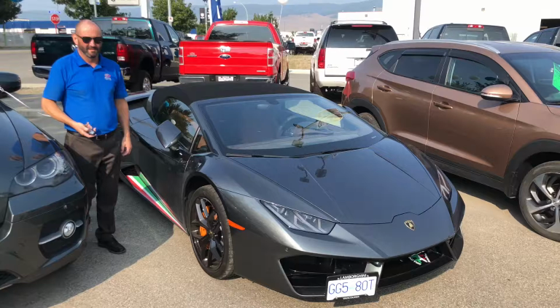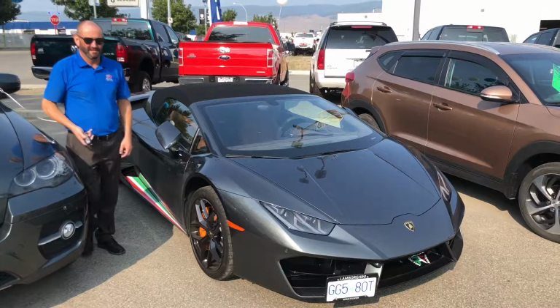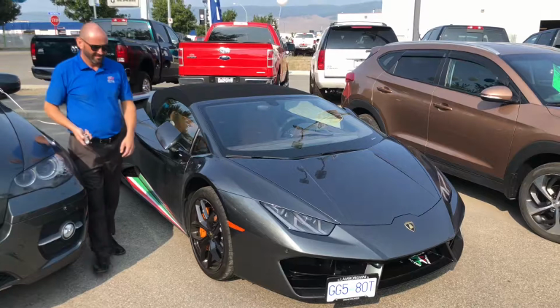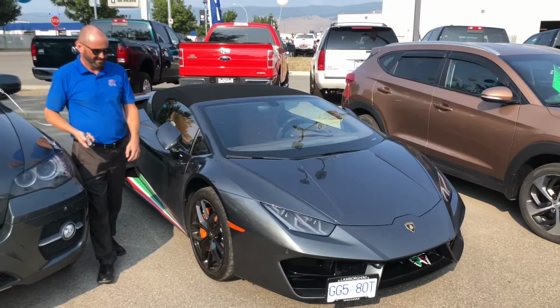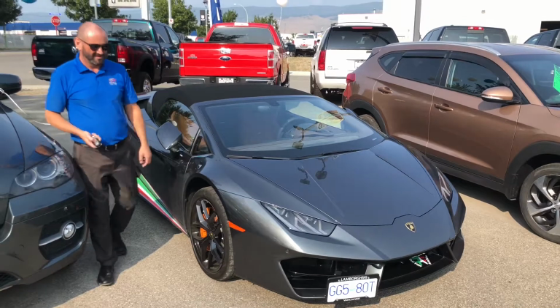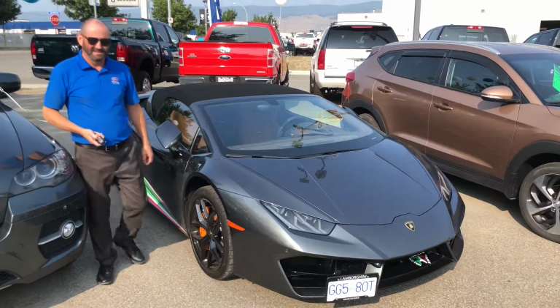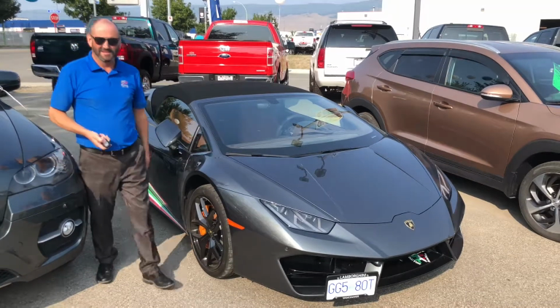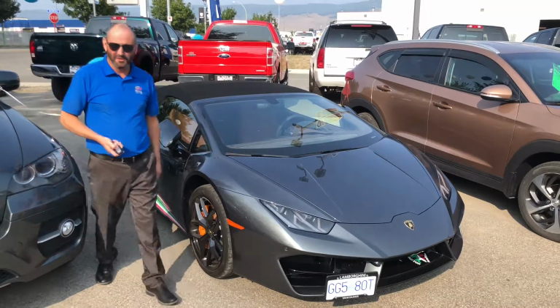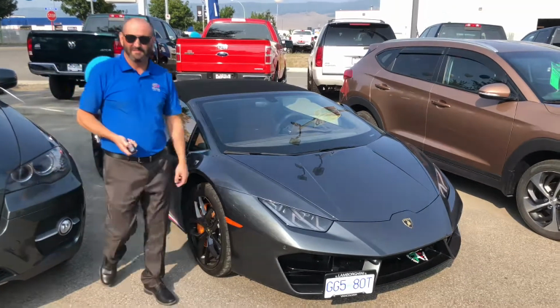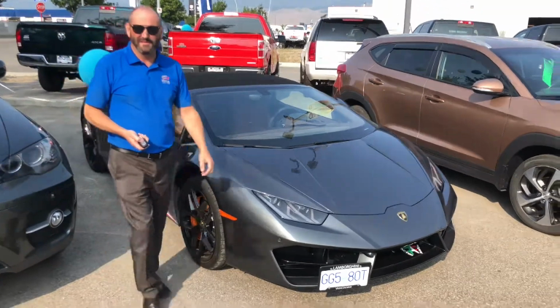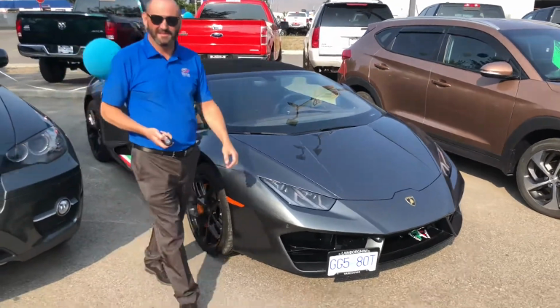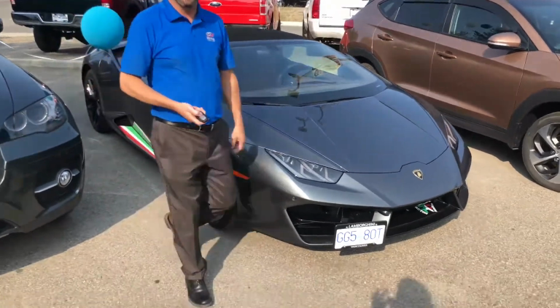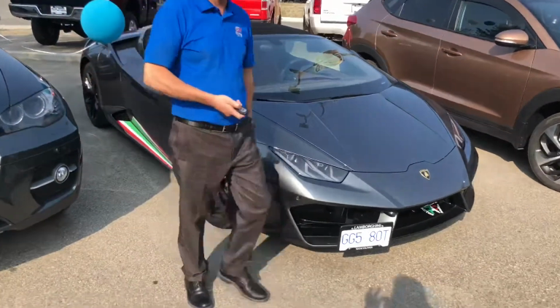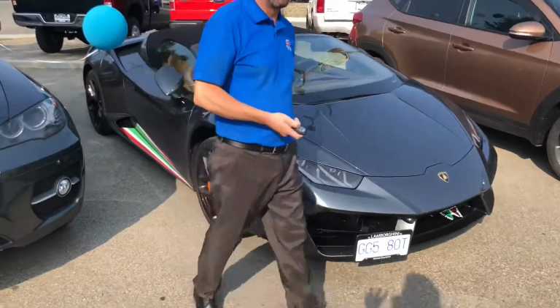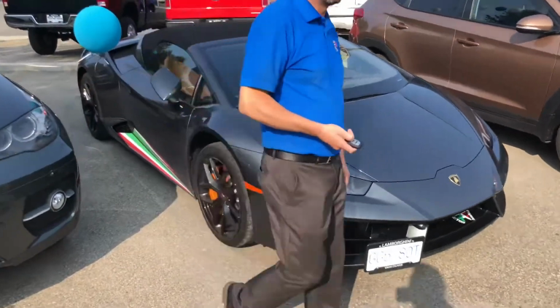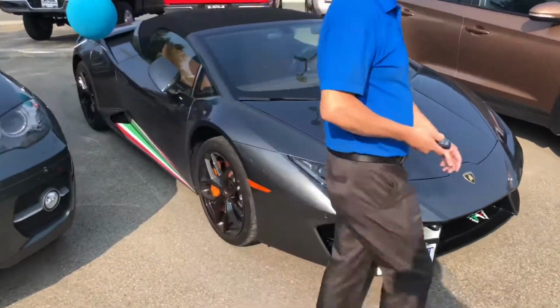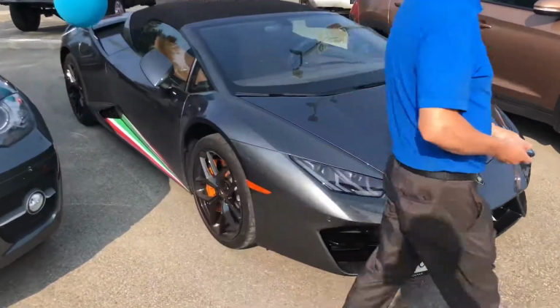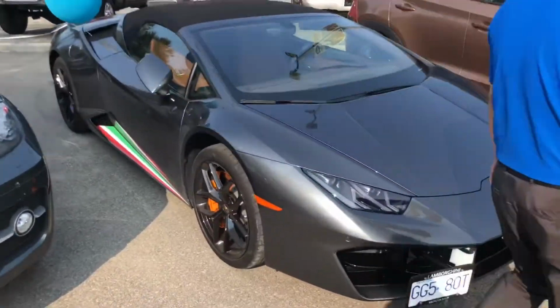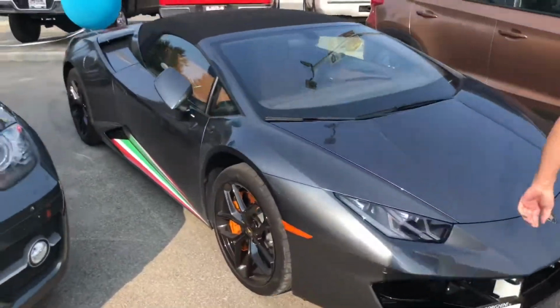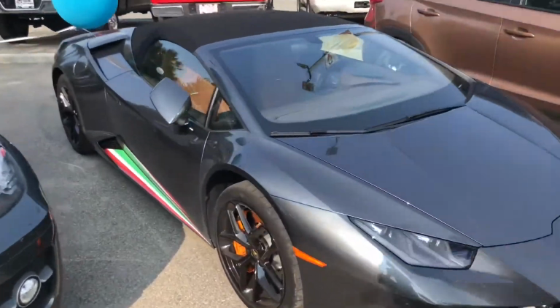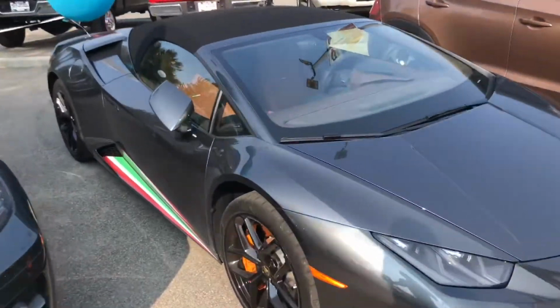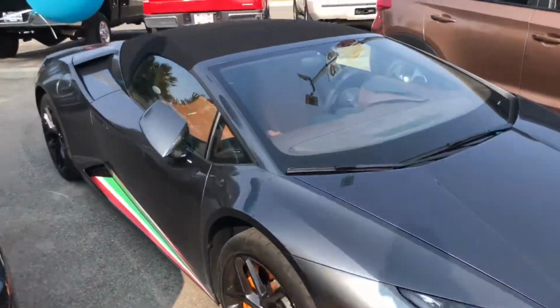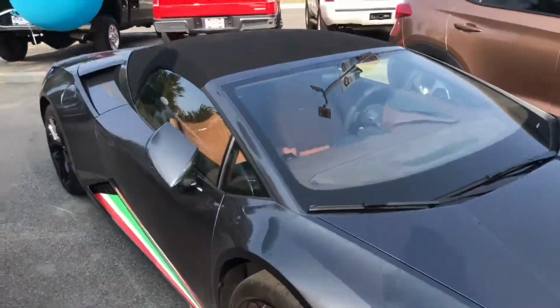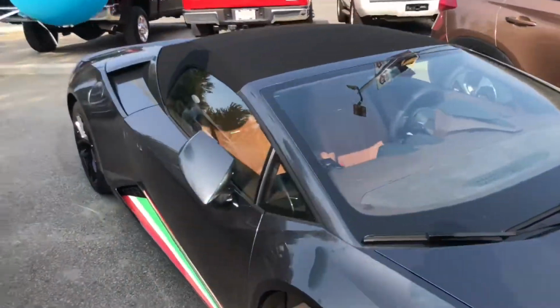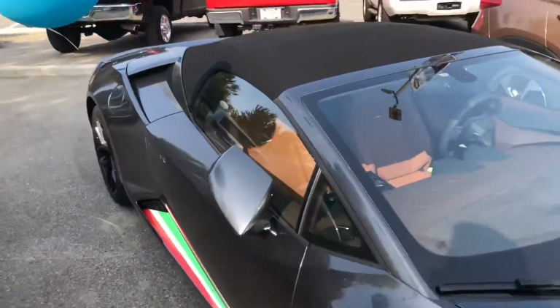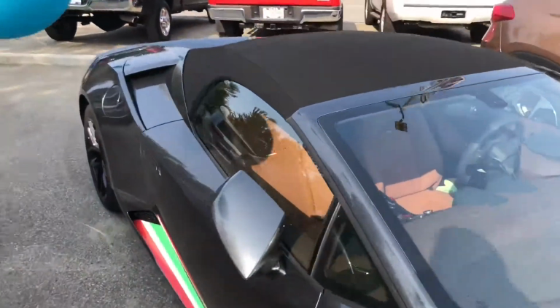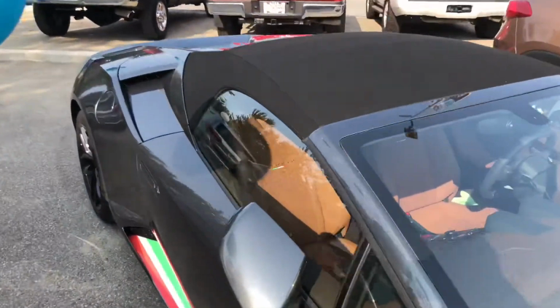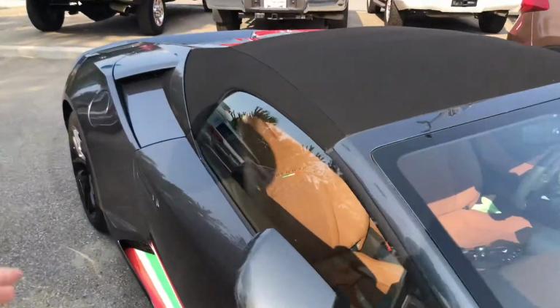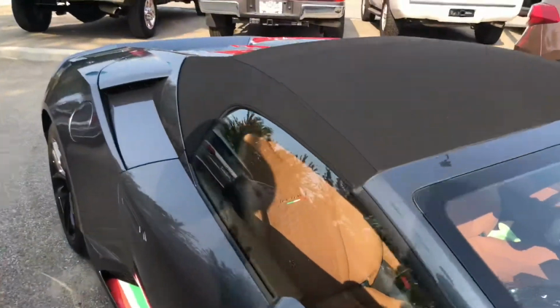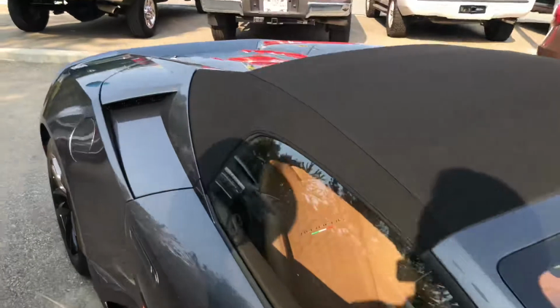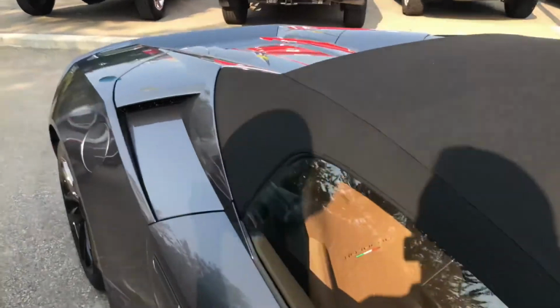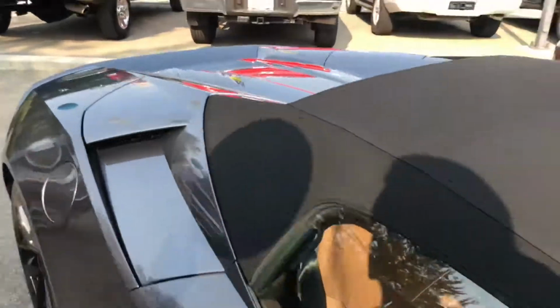Hey, should we do this? Let's do it. It's a nice day. Let's take this car for a little drive, a little spin.